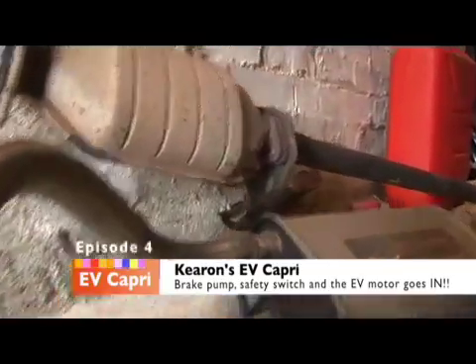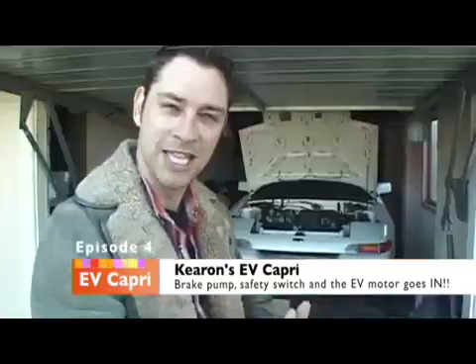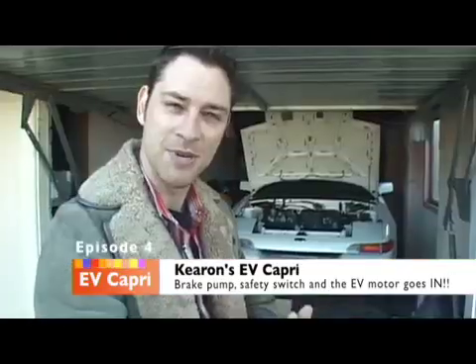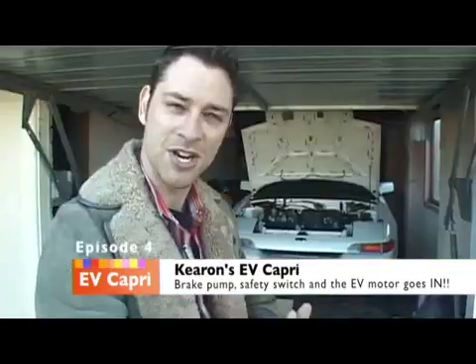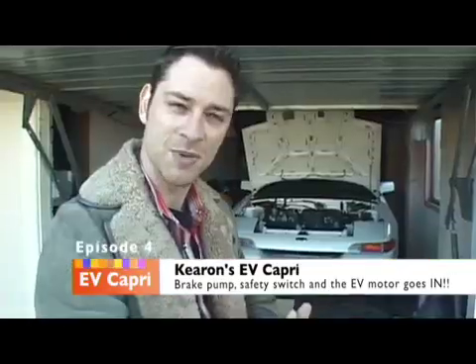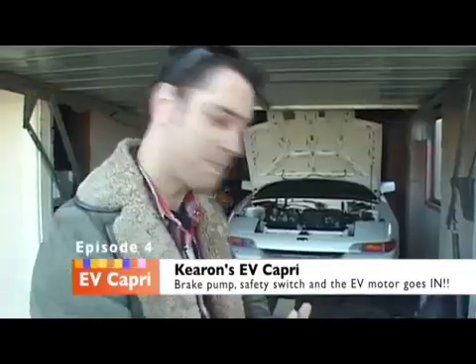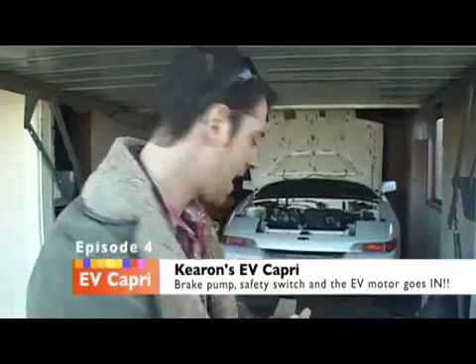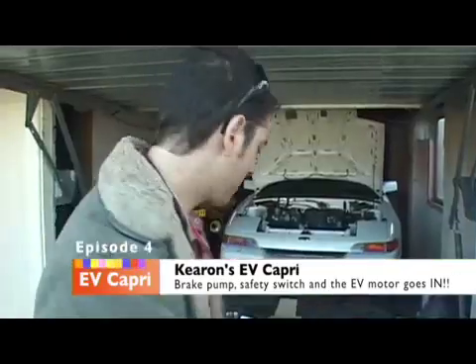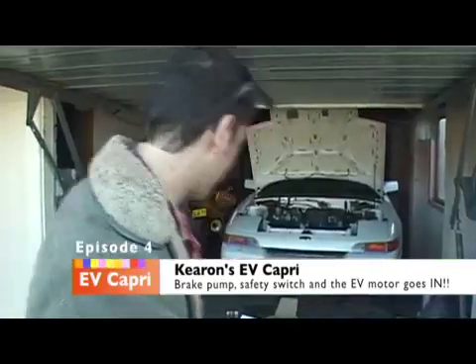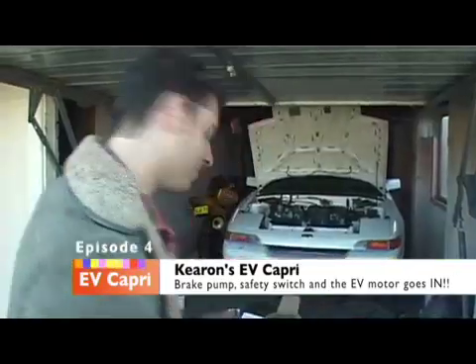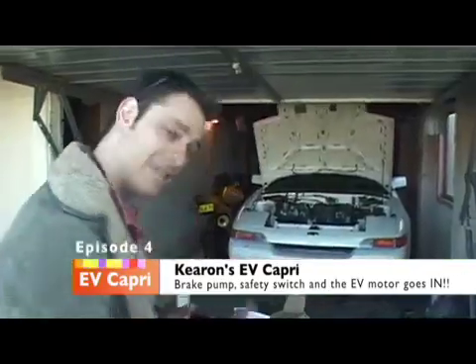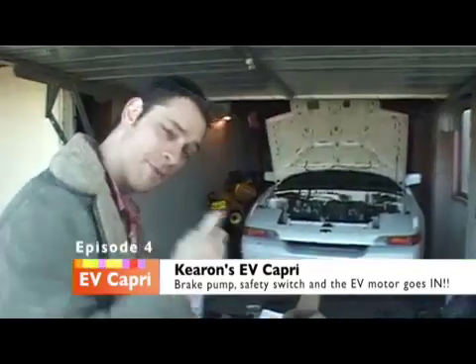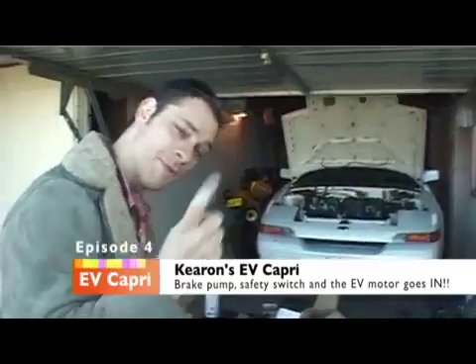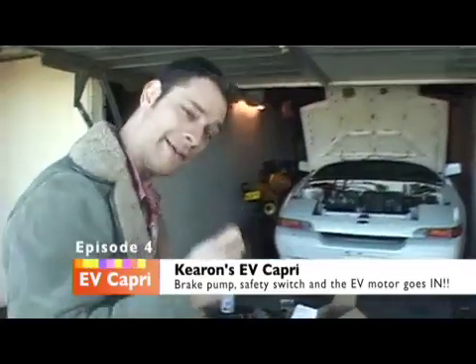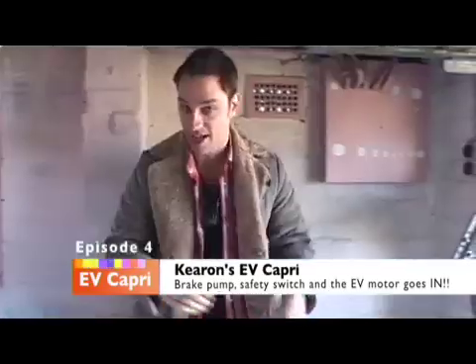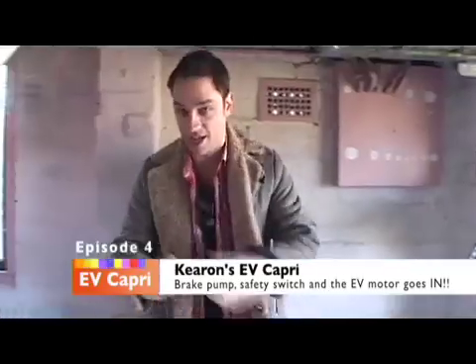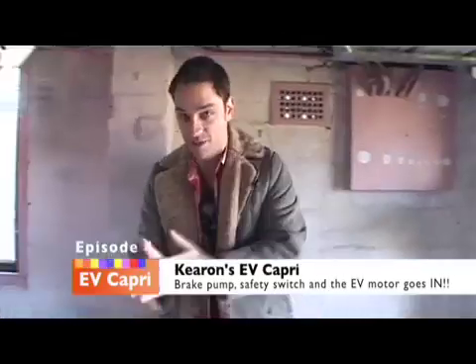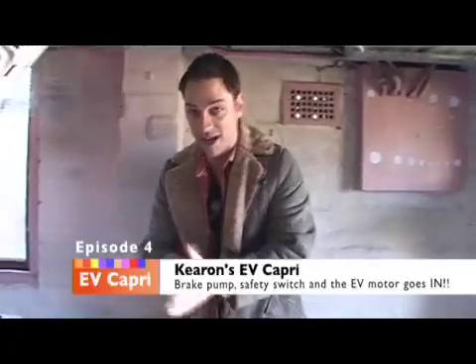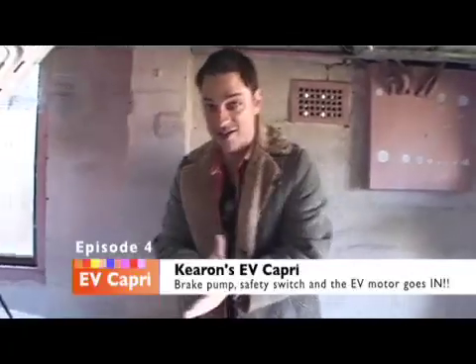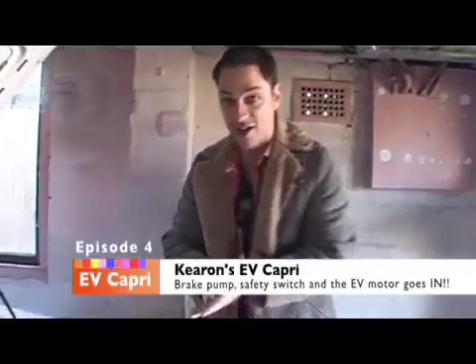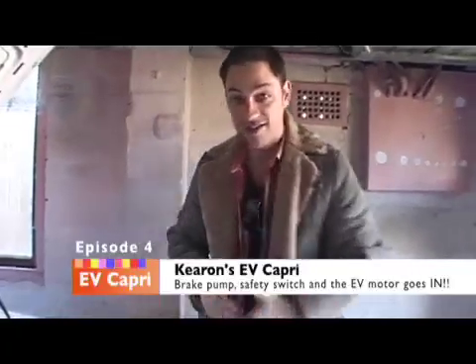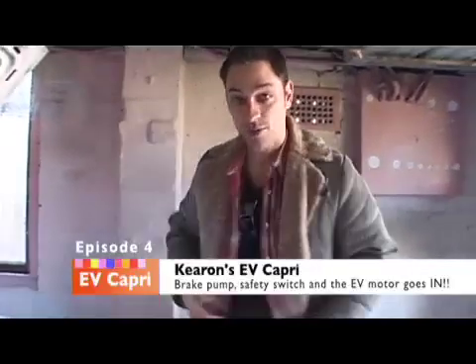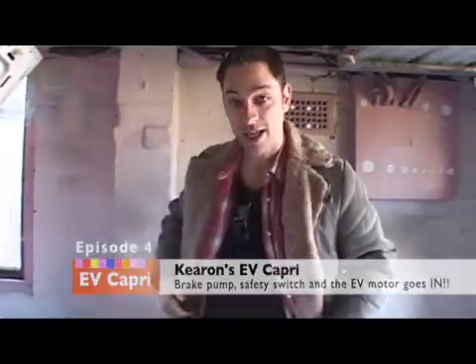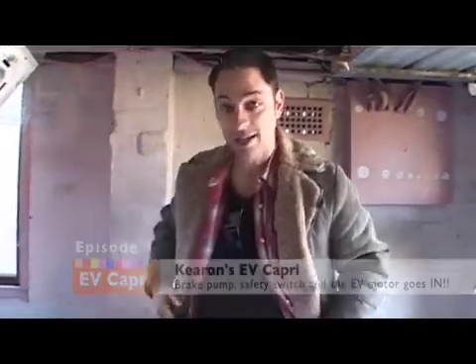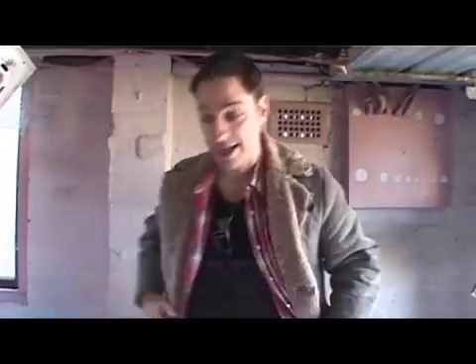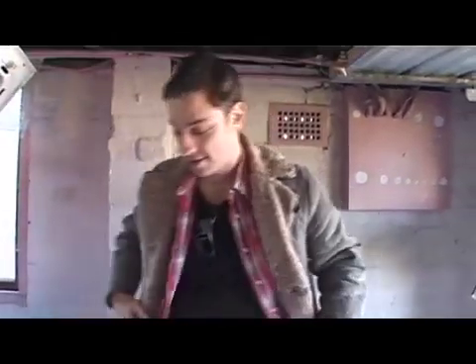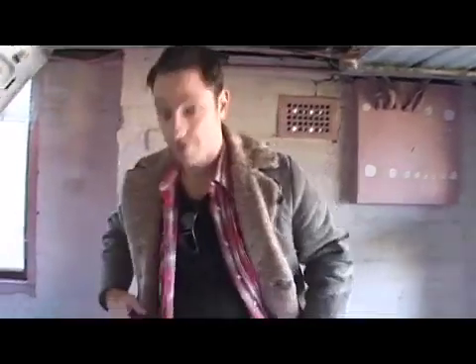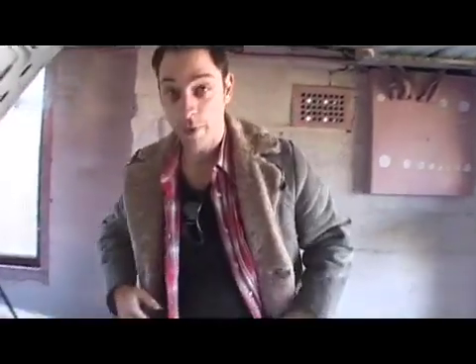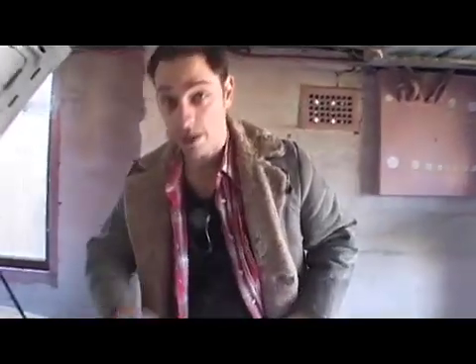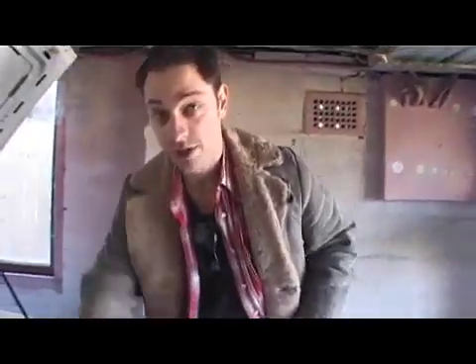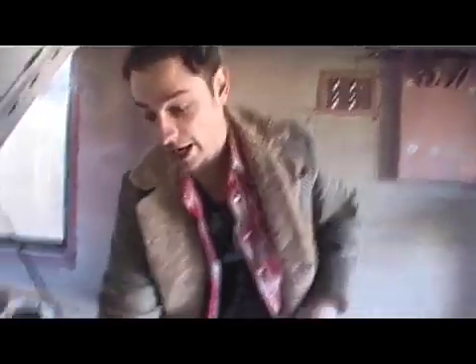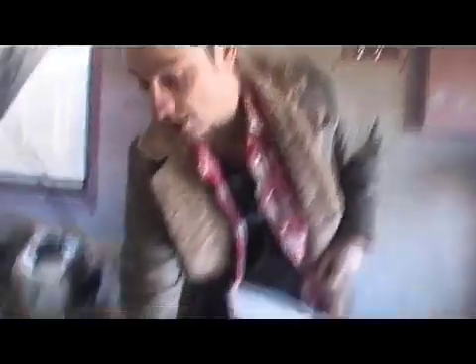Let me show you what's been happening. Come with me. Engine bay is nice and squeaky clean. For real. Check it.